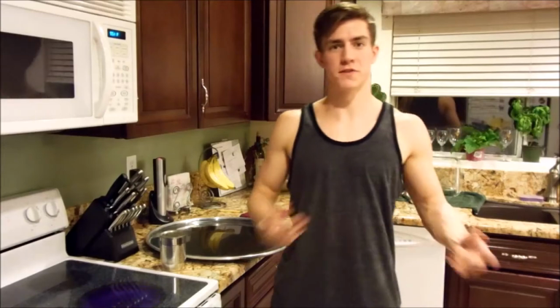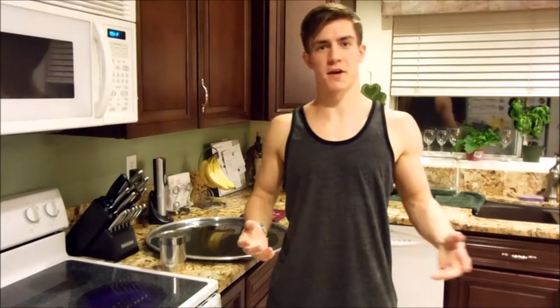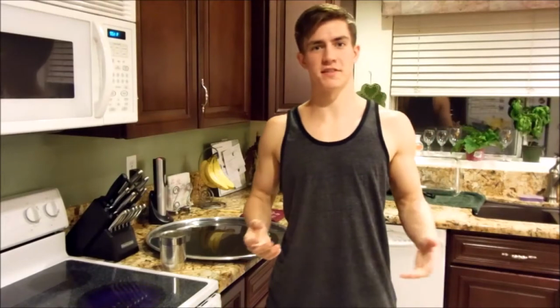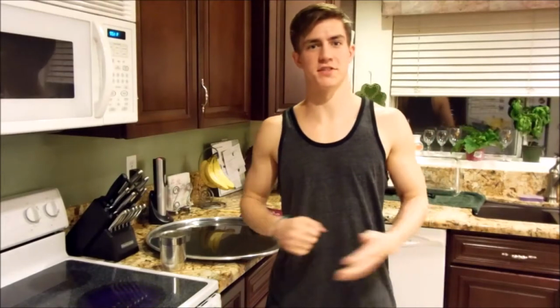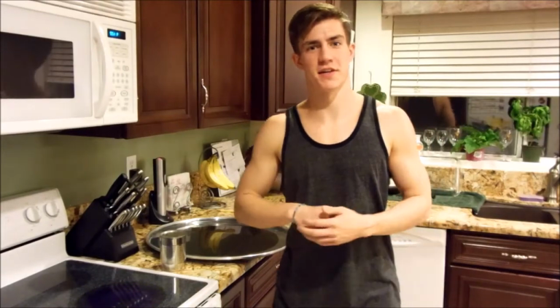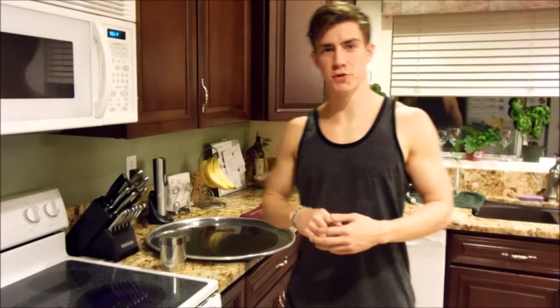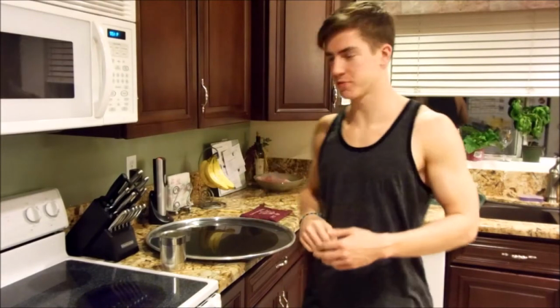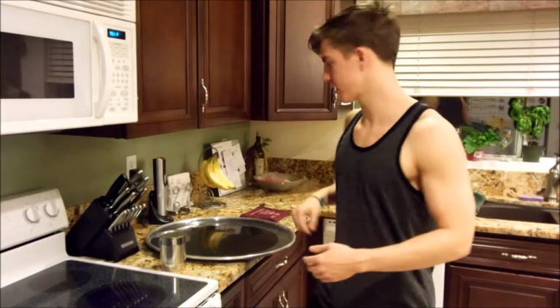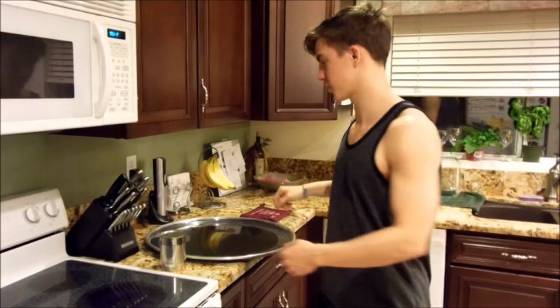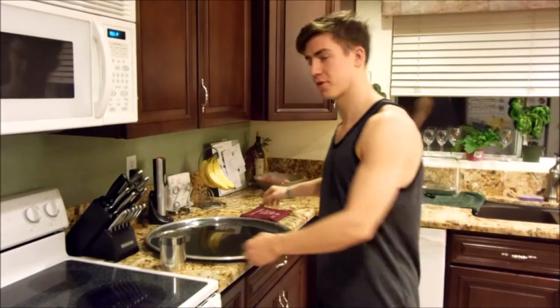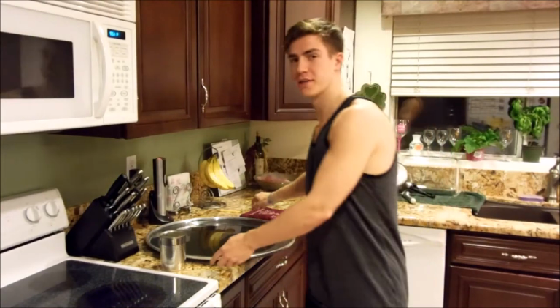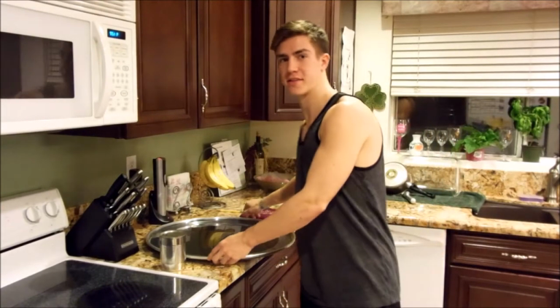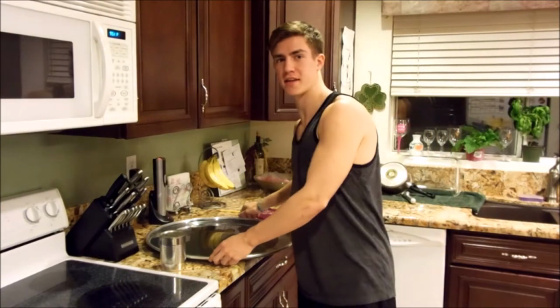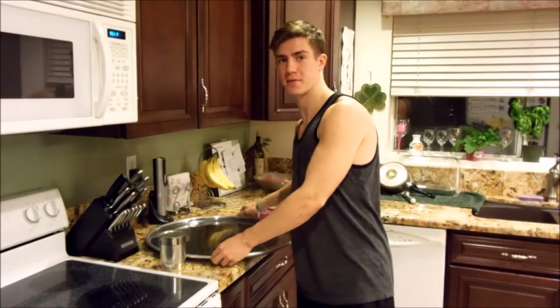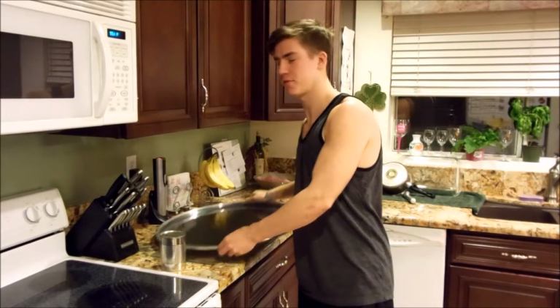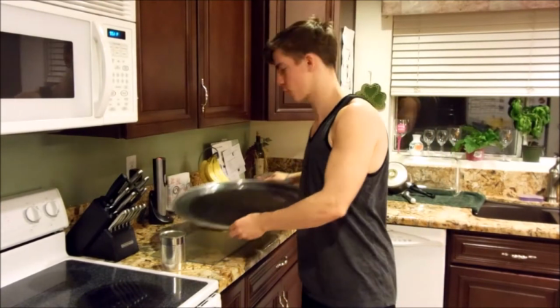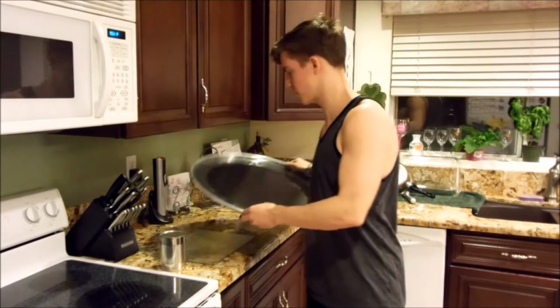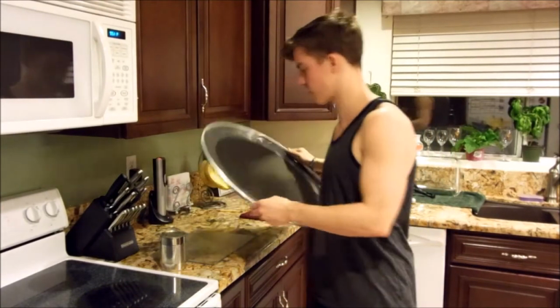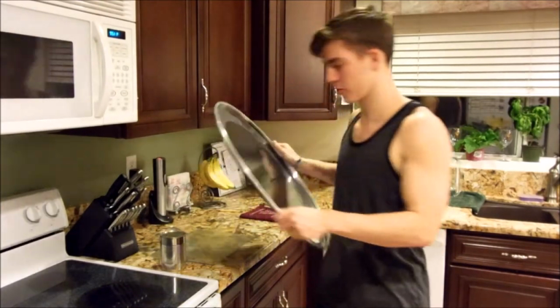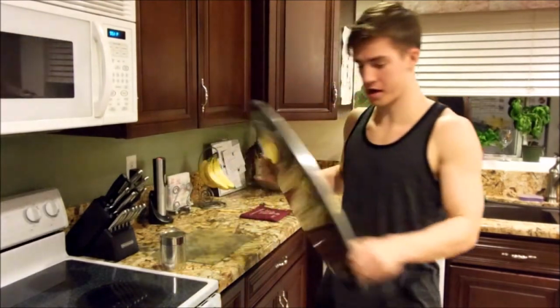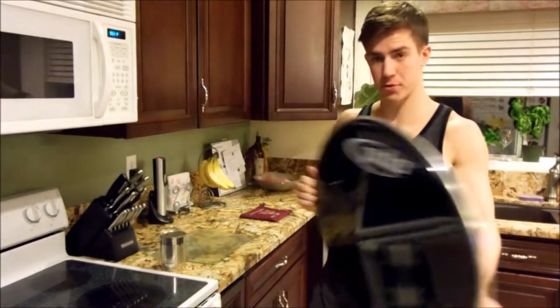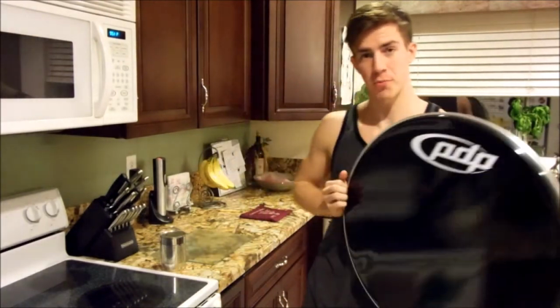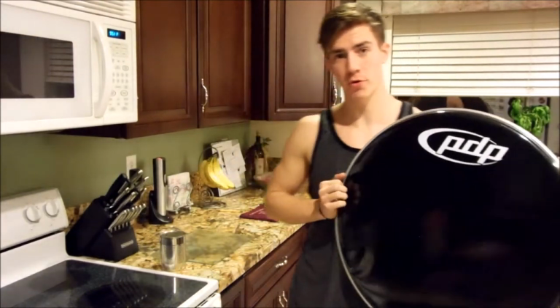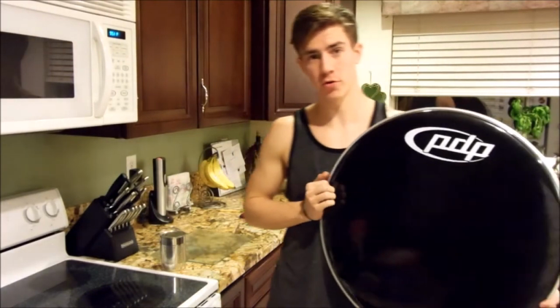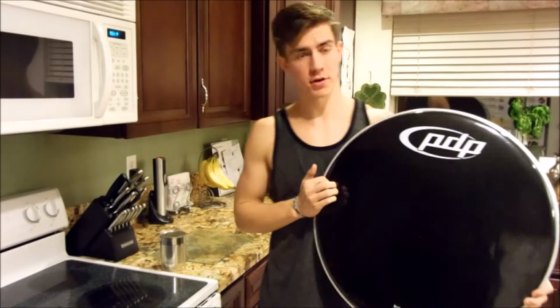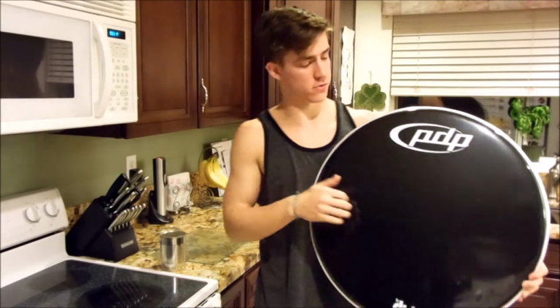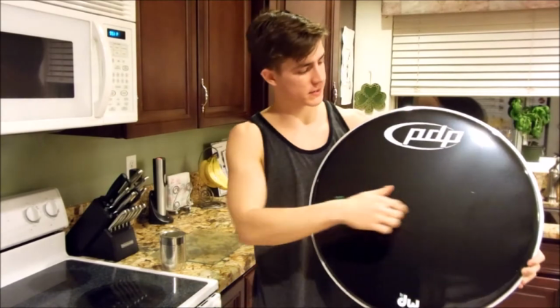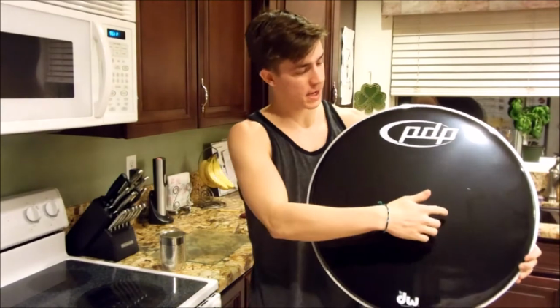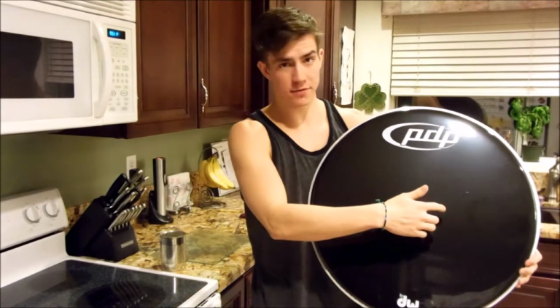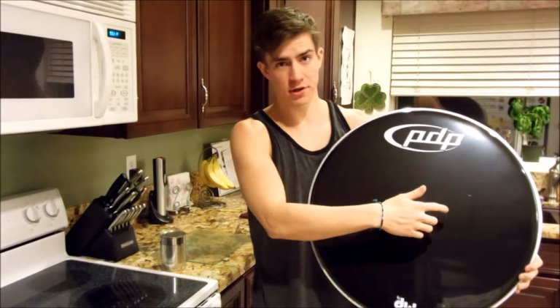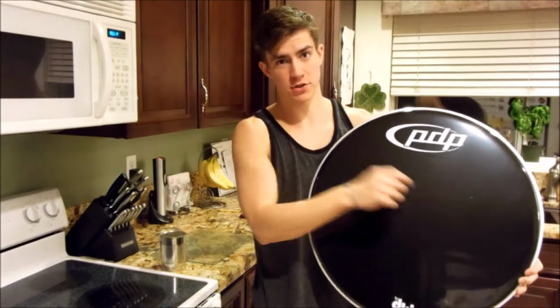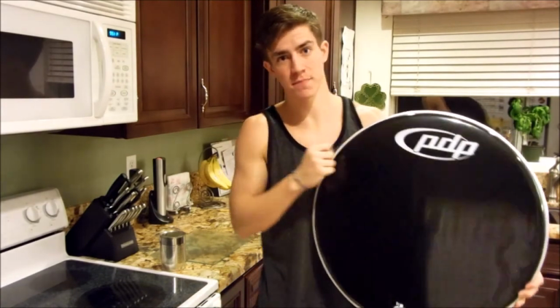What's up guys, I just got a new drum set, so I figured I'd take this time to give you a quick tutorial on how to put a porthole in the resonant head of your kick drum.